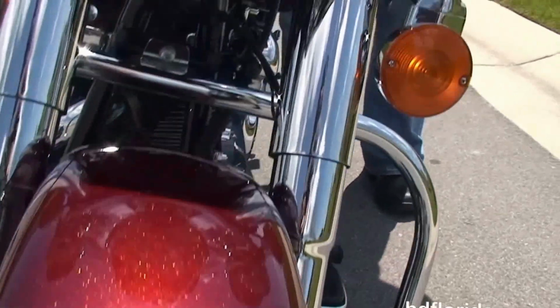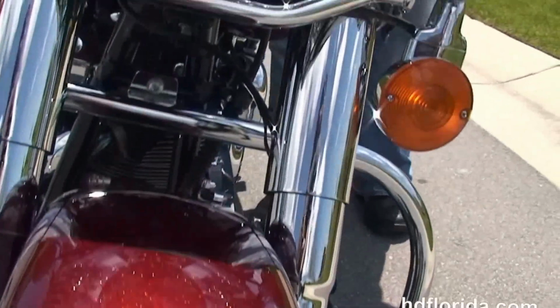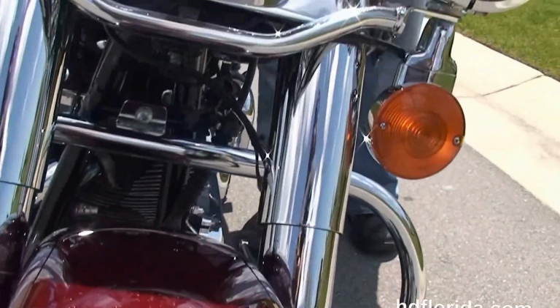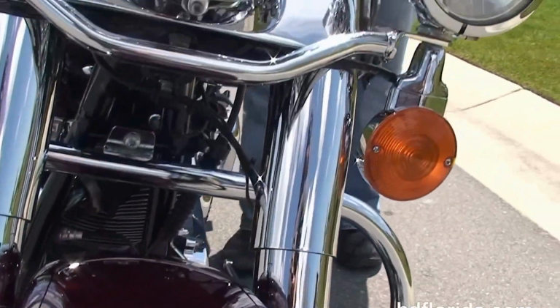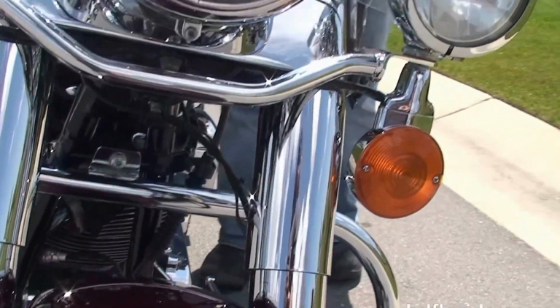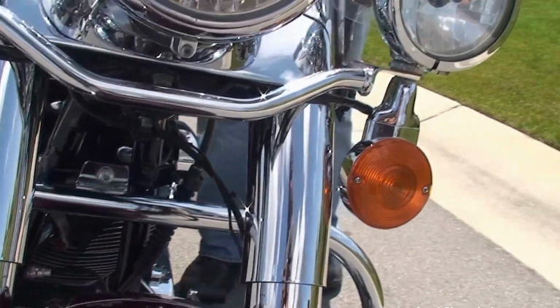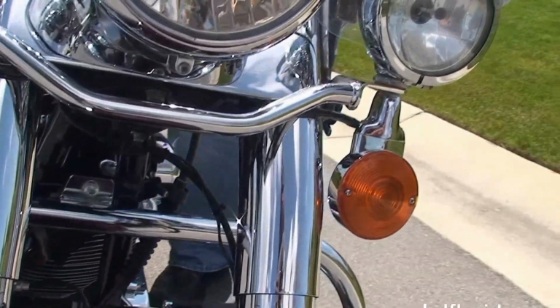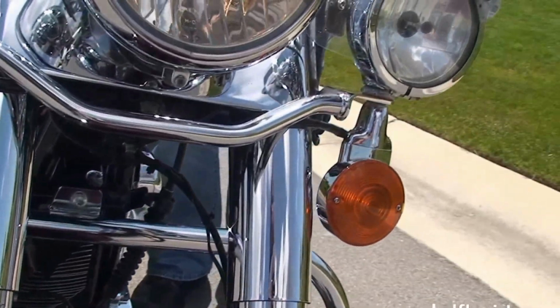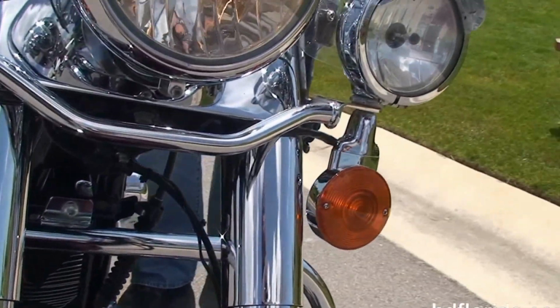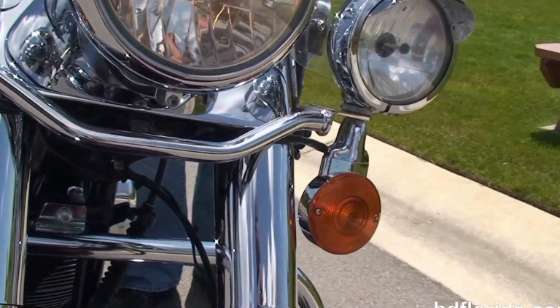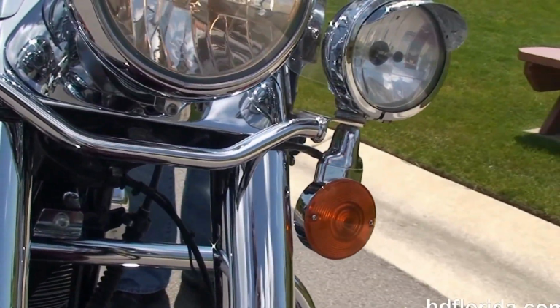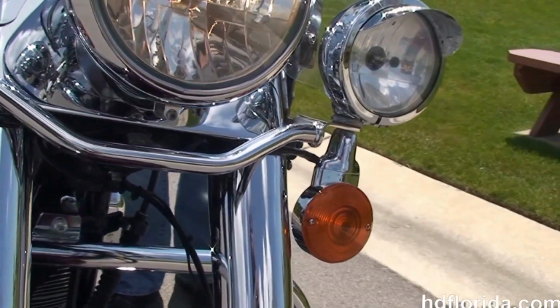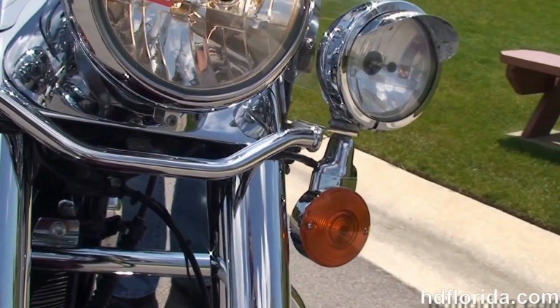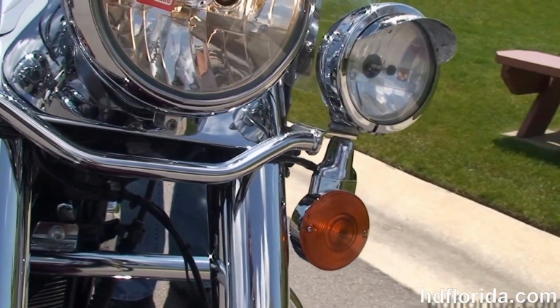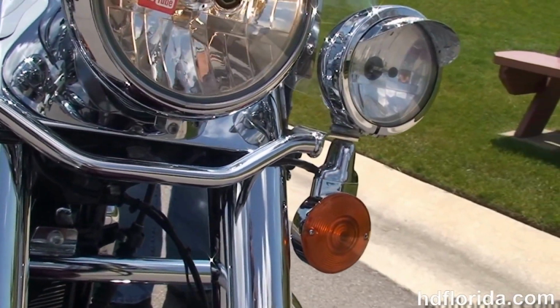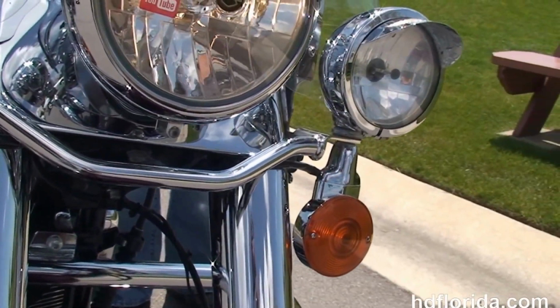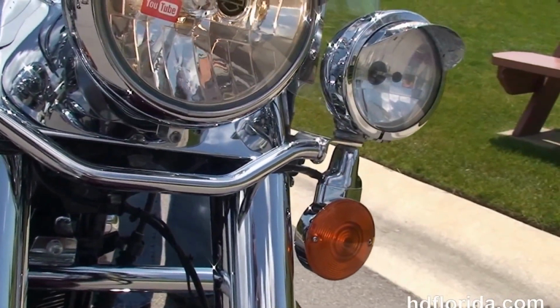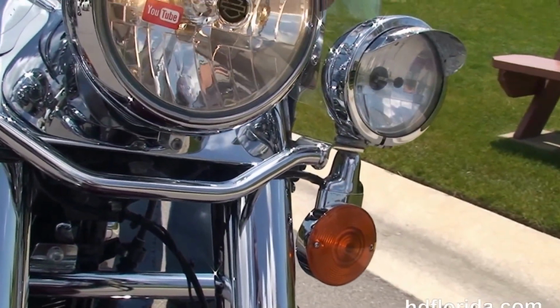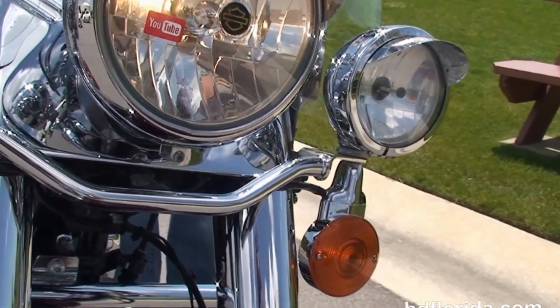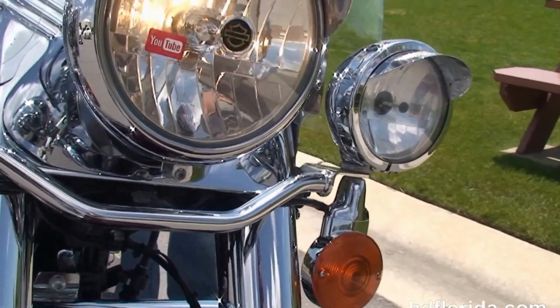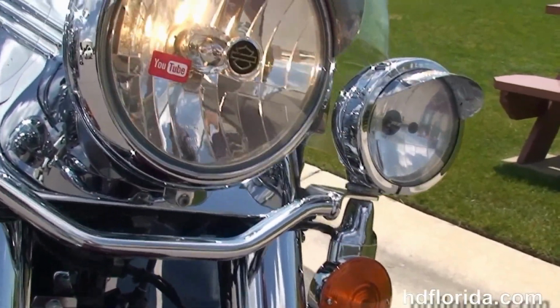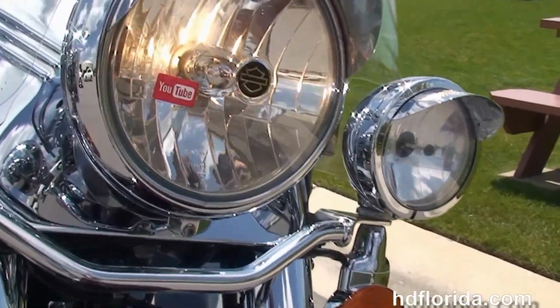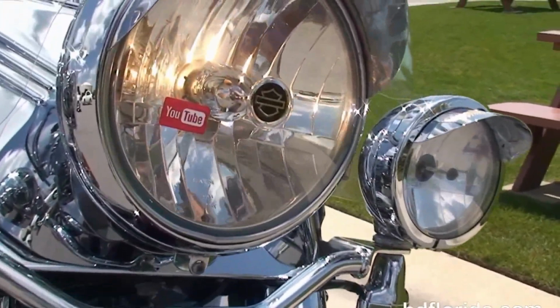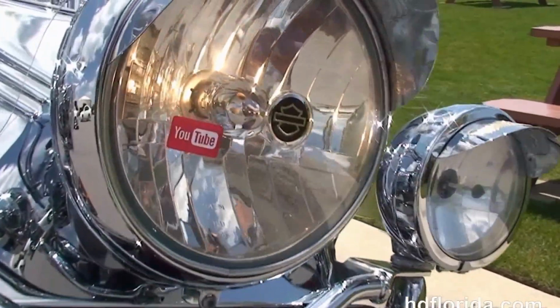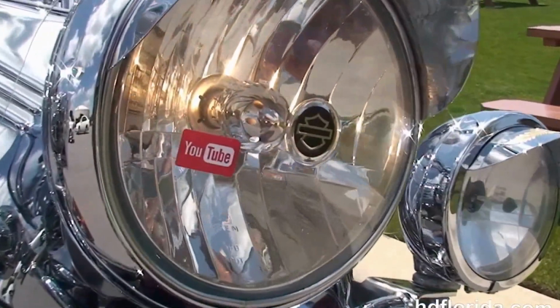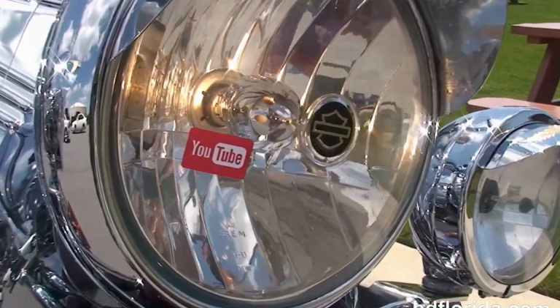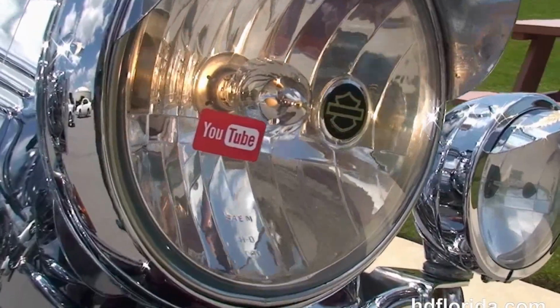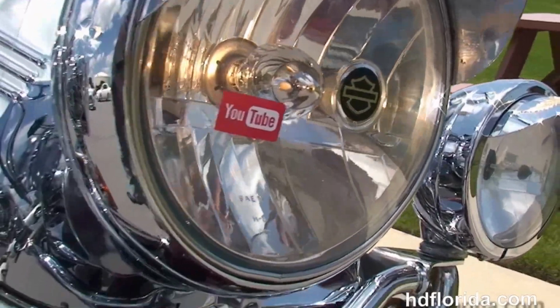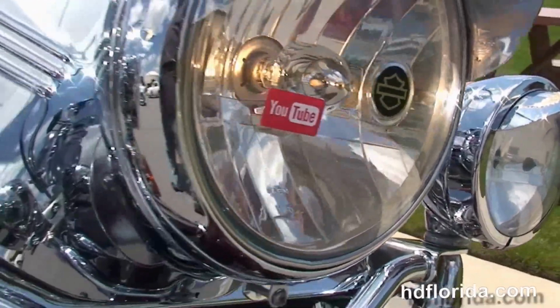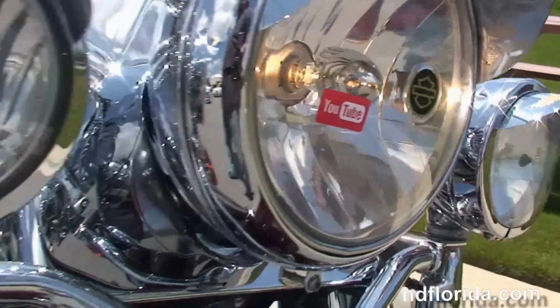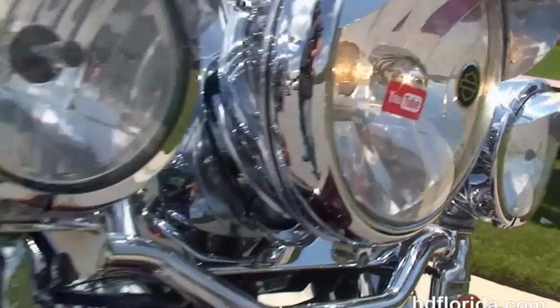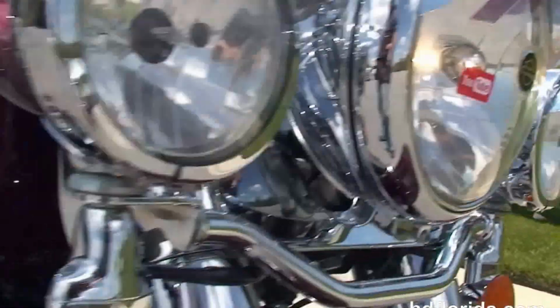Options and accessories on this bike retail out at over $3,500. It's in stock and ready for immediate delivery.